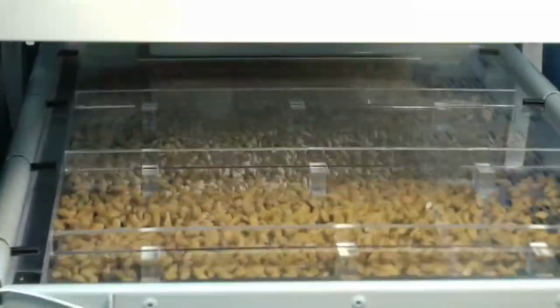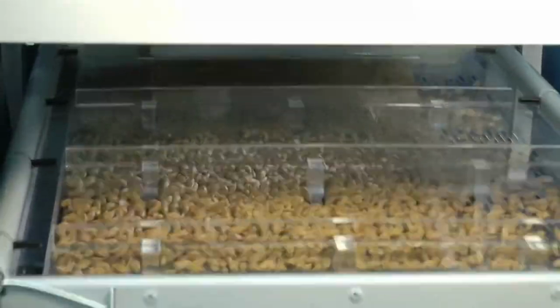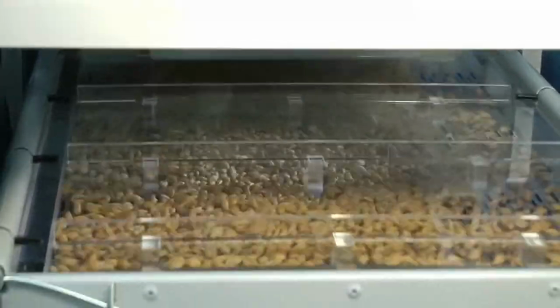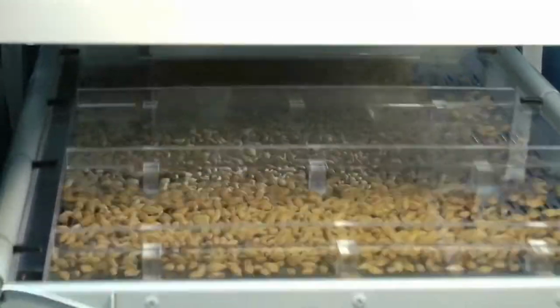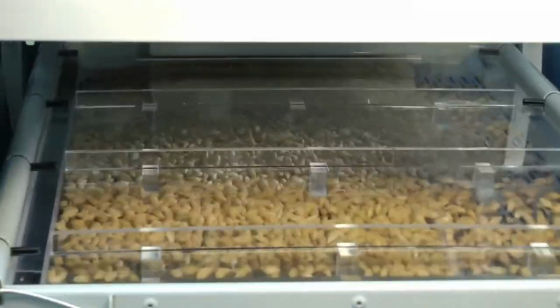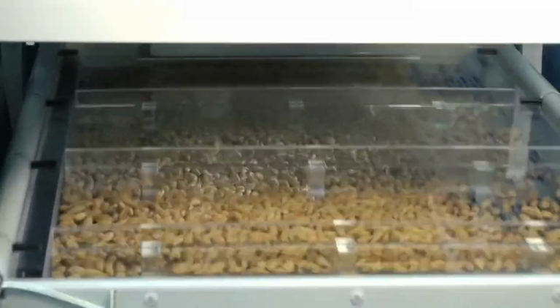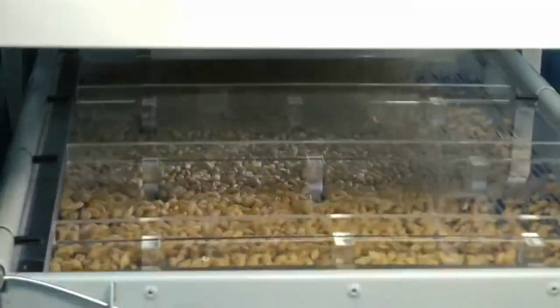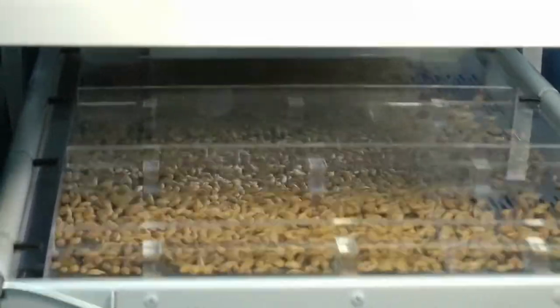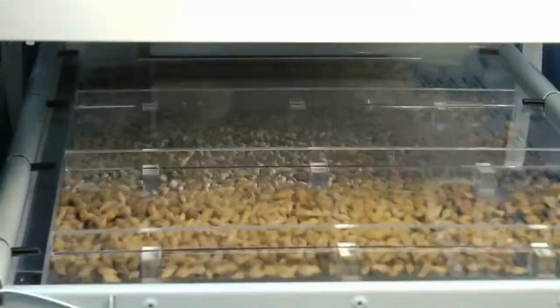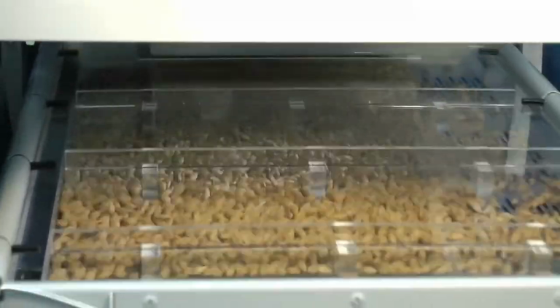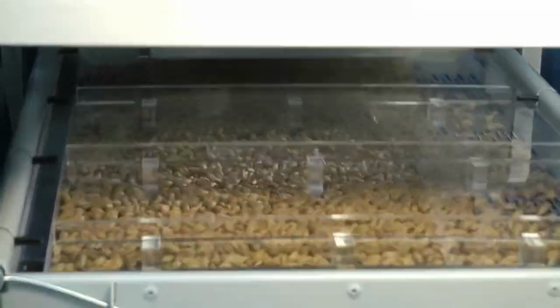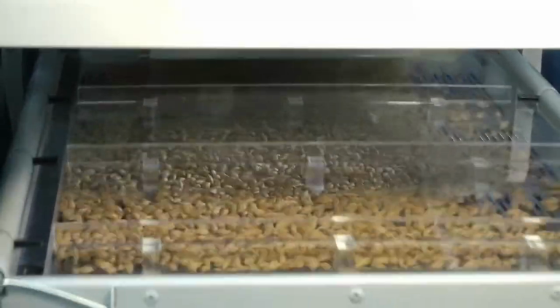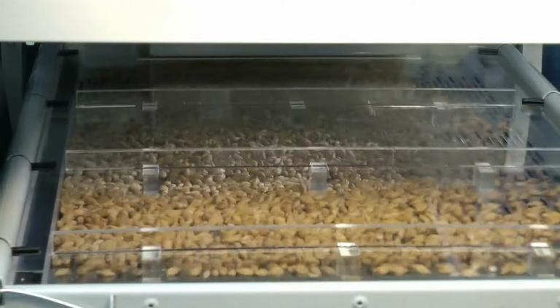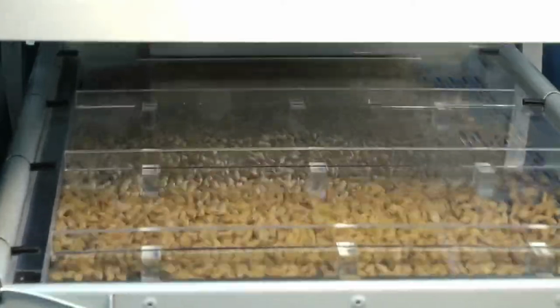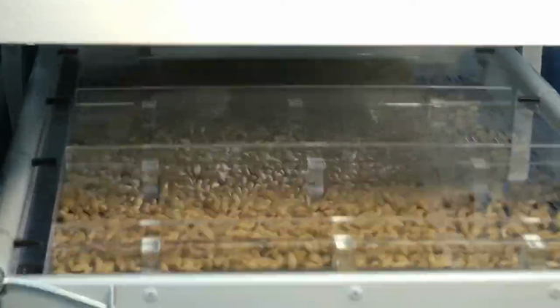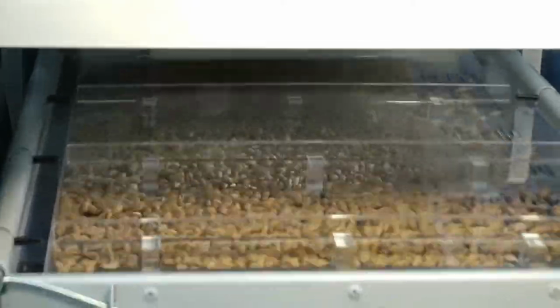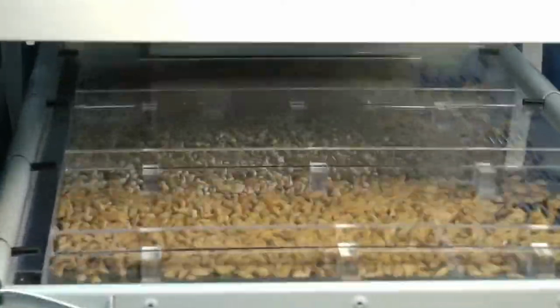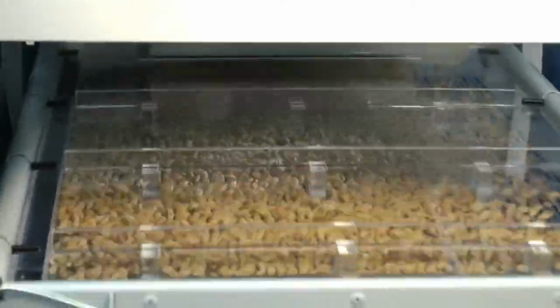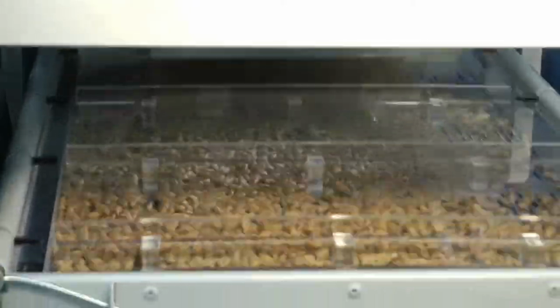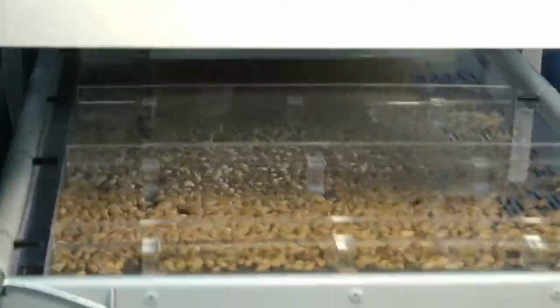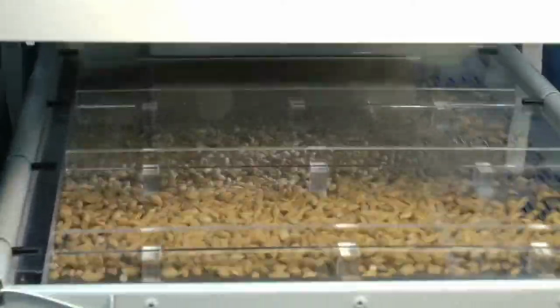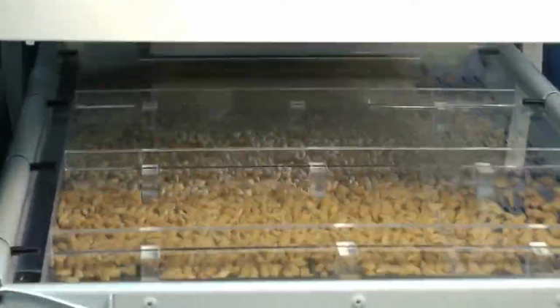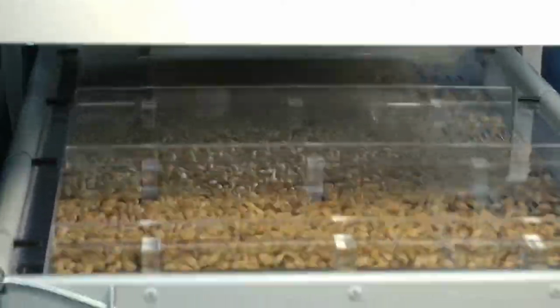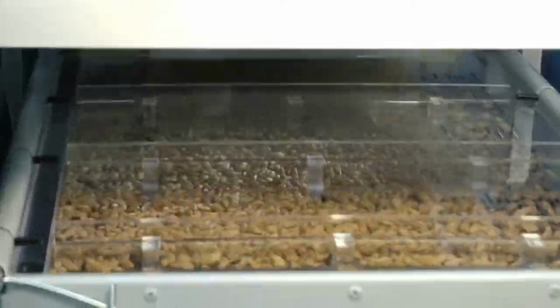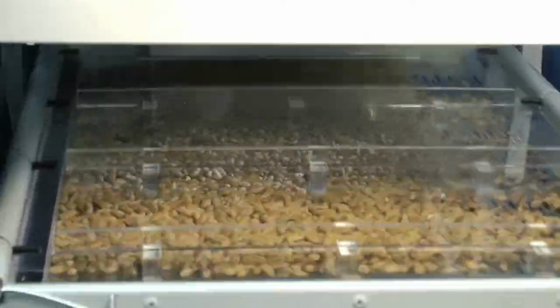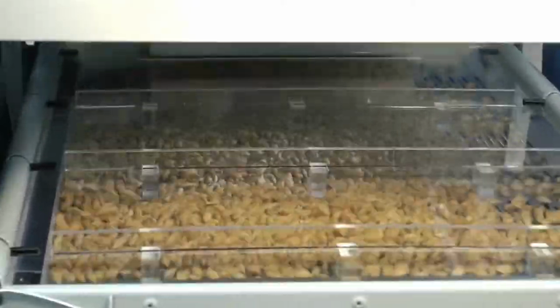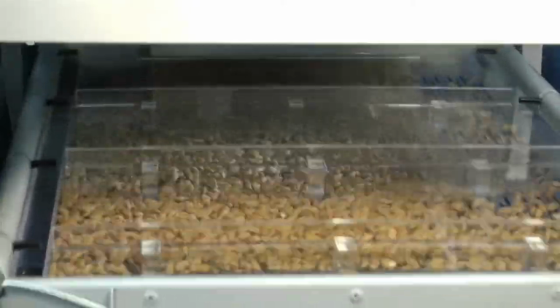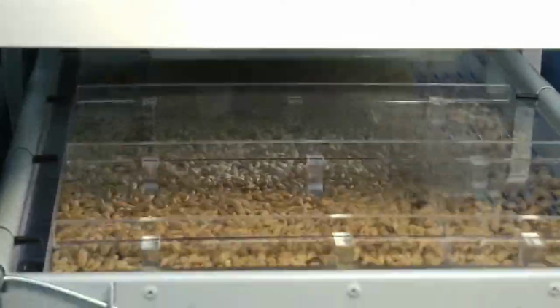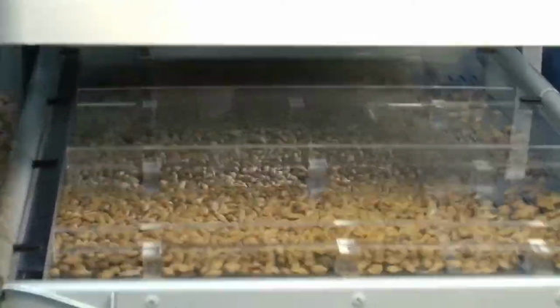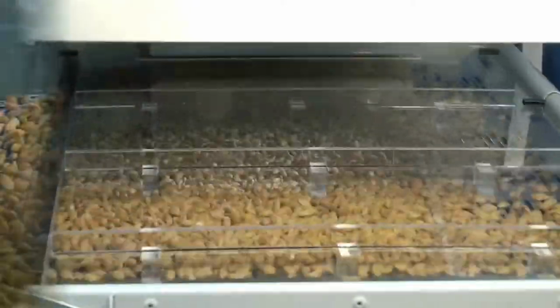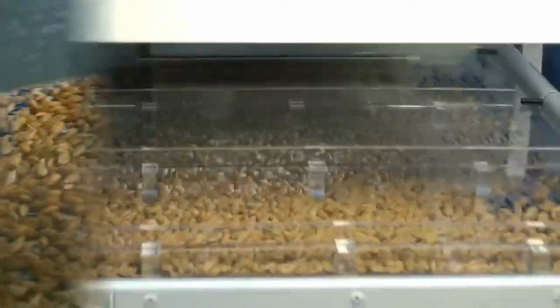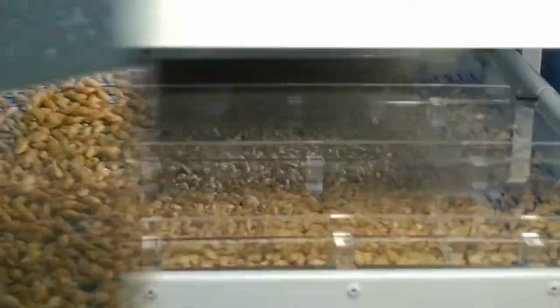A system of rubber balls will automatically do the cleaning for you. Very handy, right?